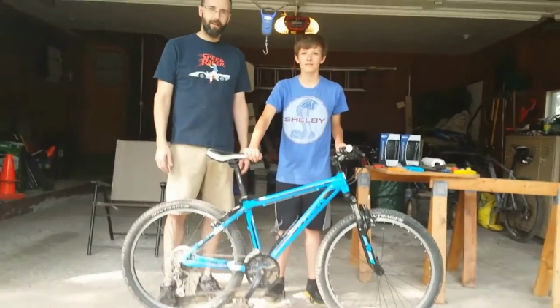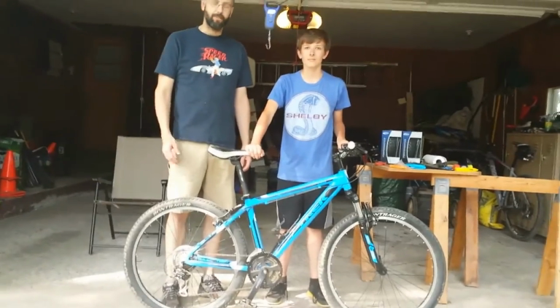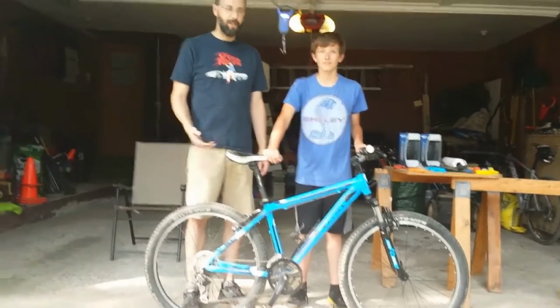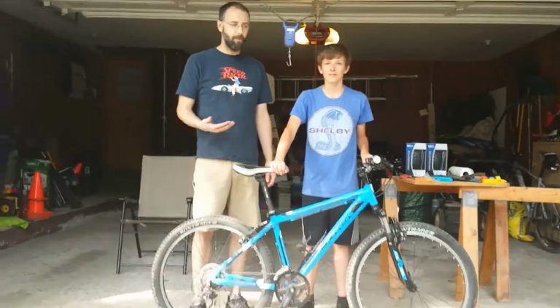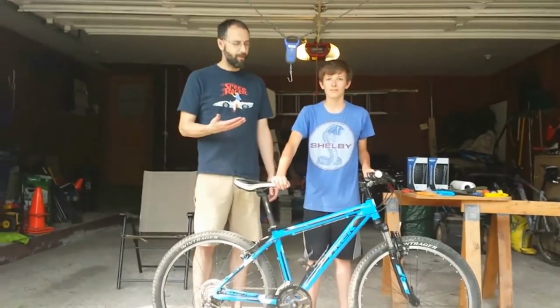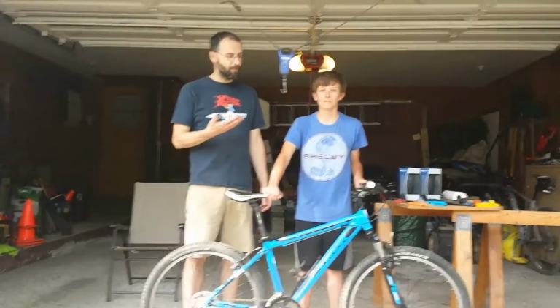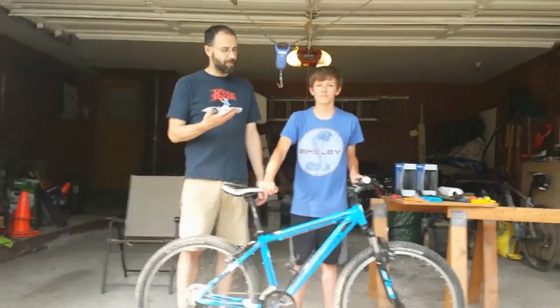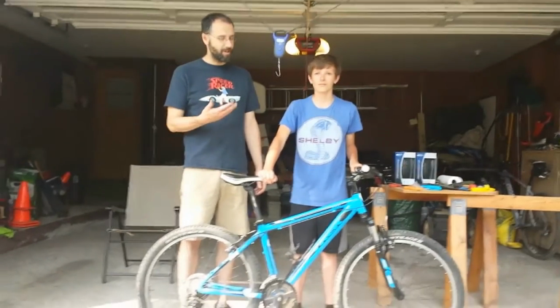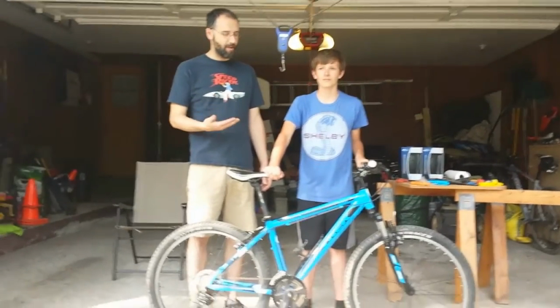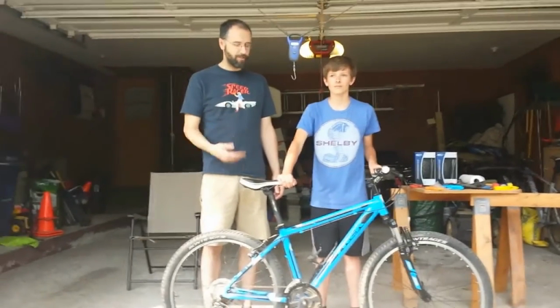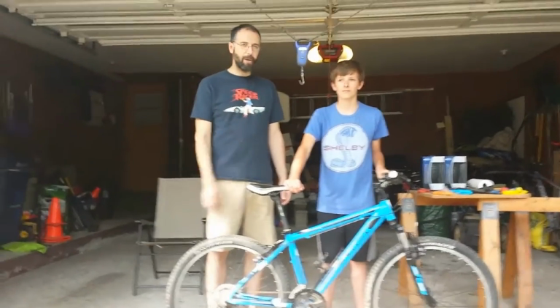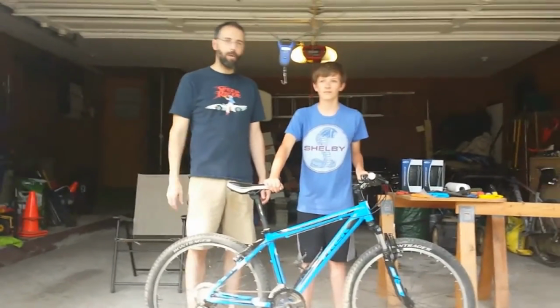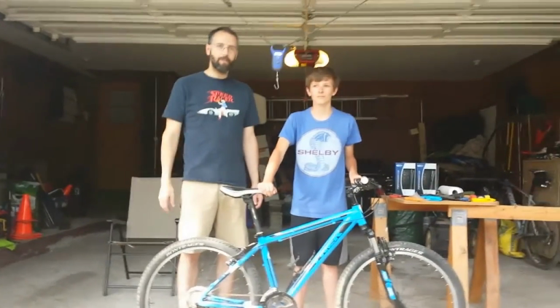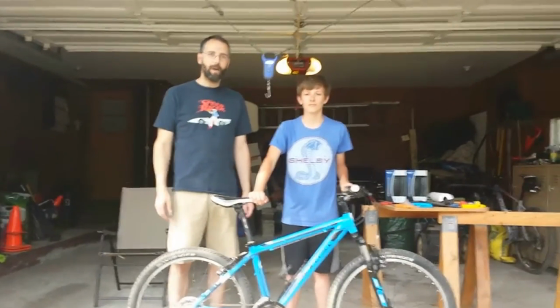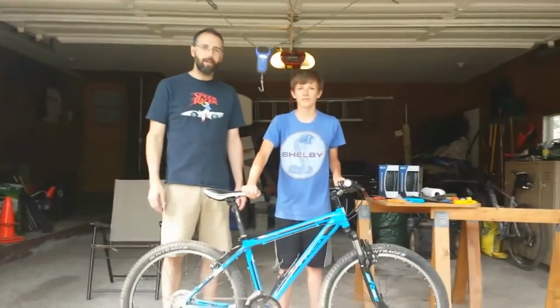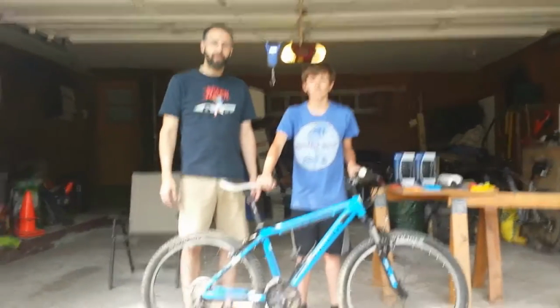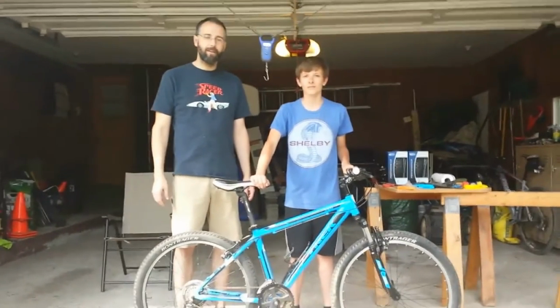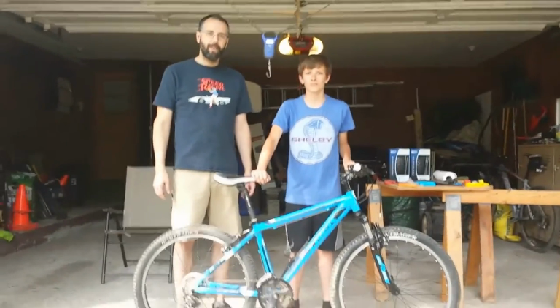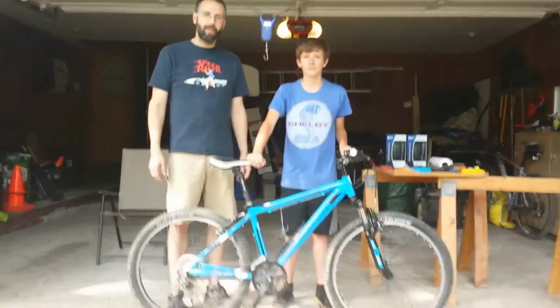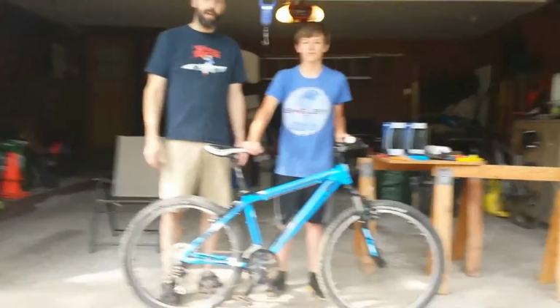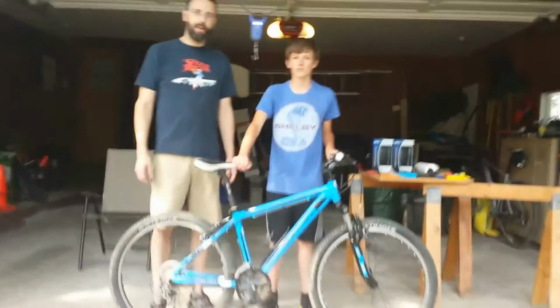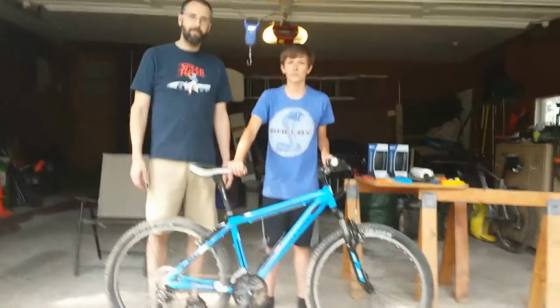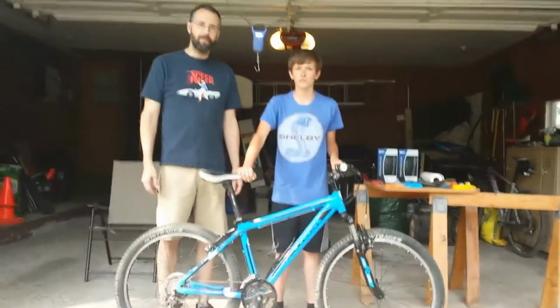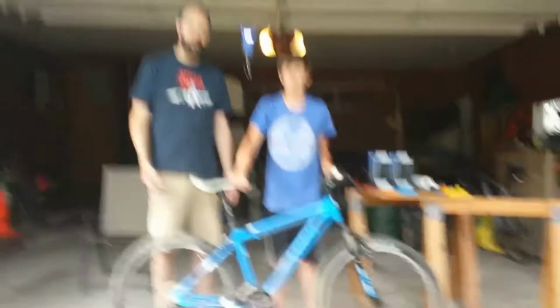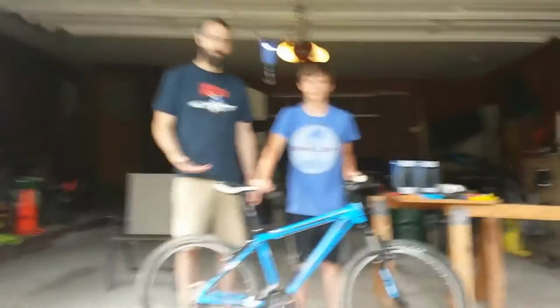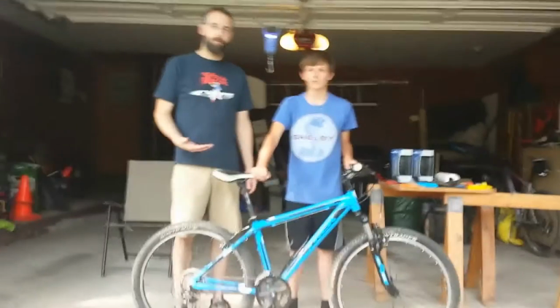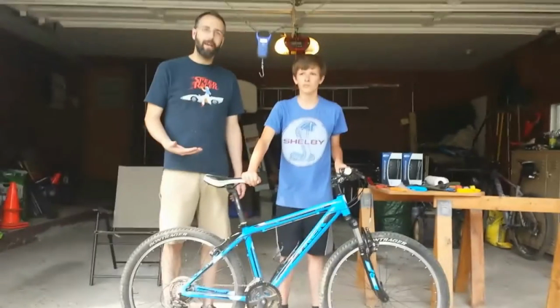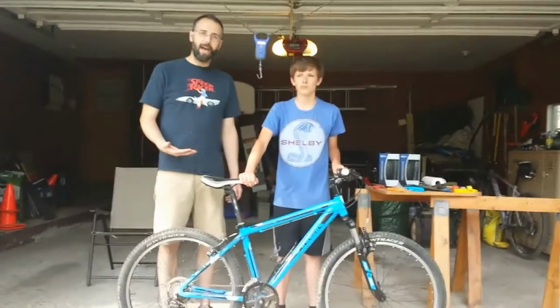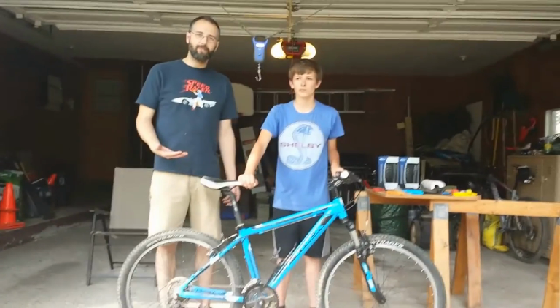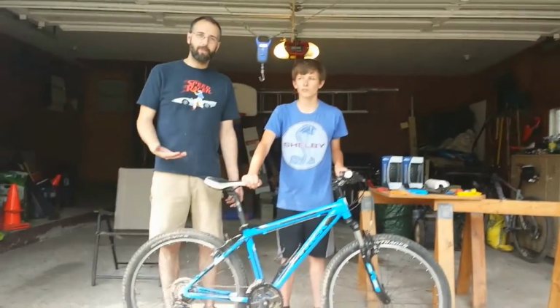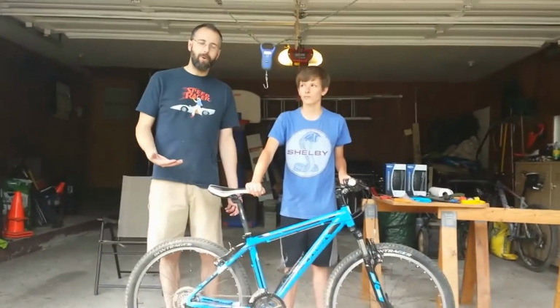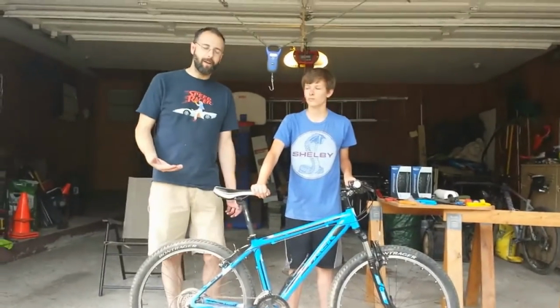So today, first we're going to start off just by weighing the bike and seeing how much the bike actually weighs.